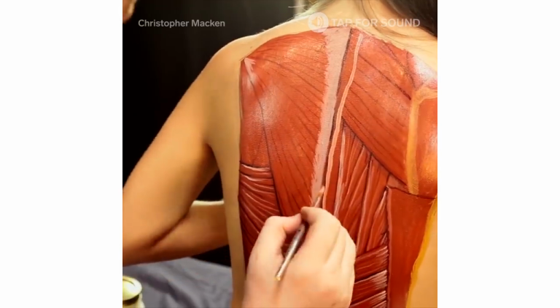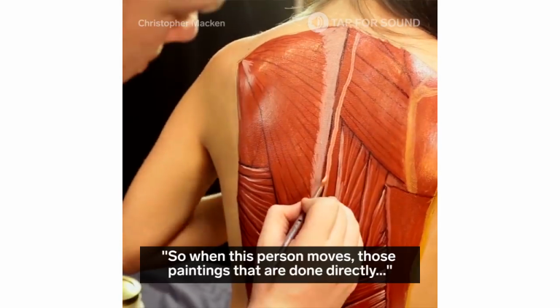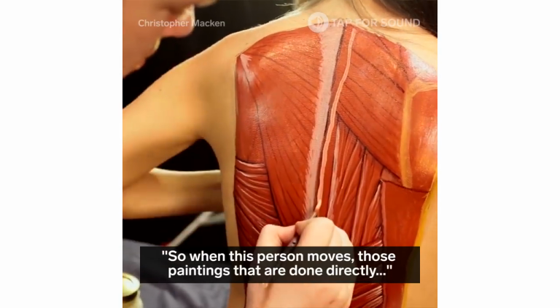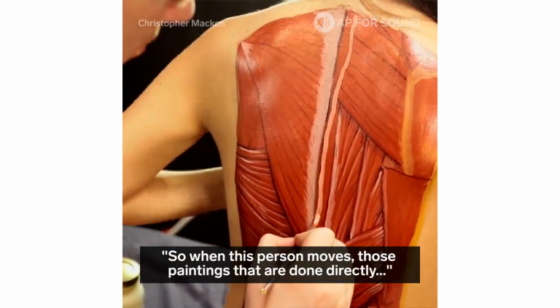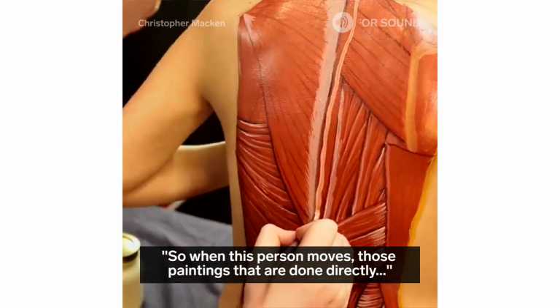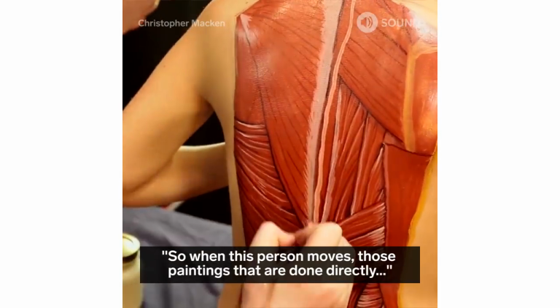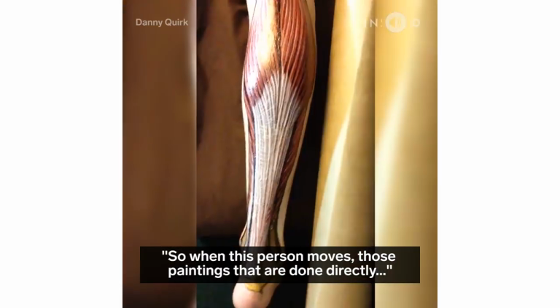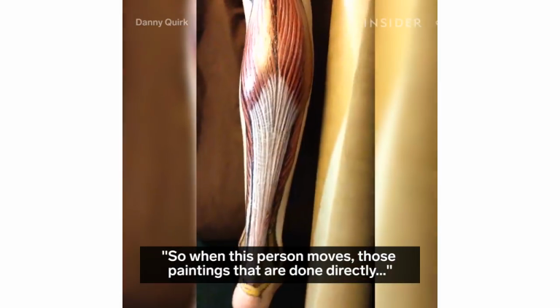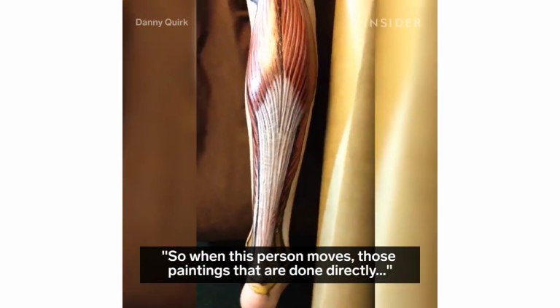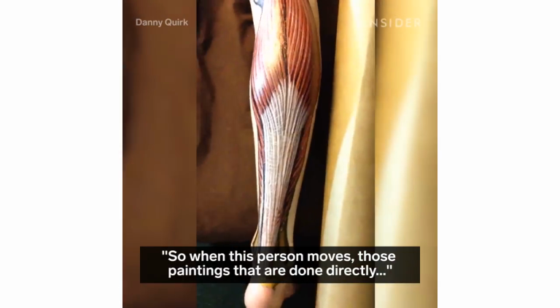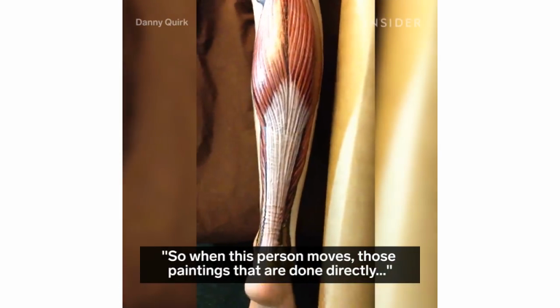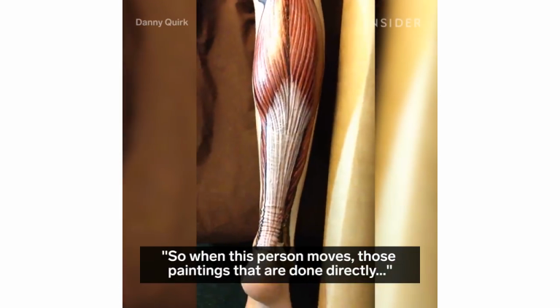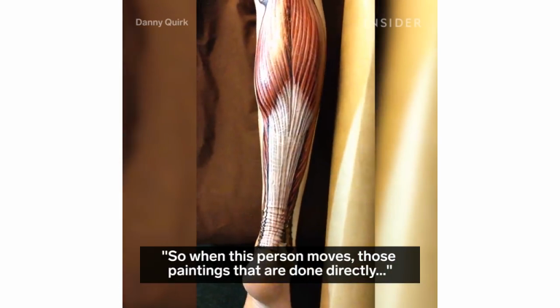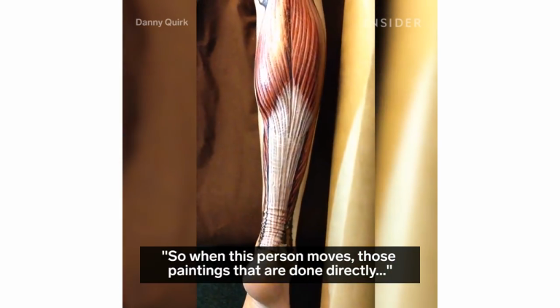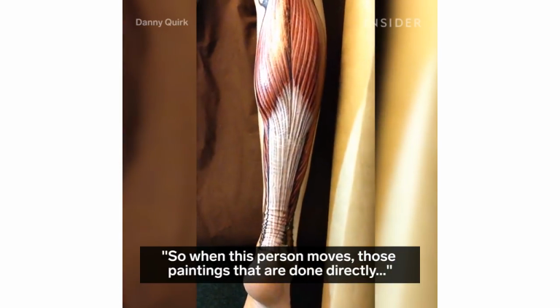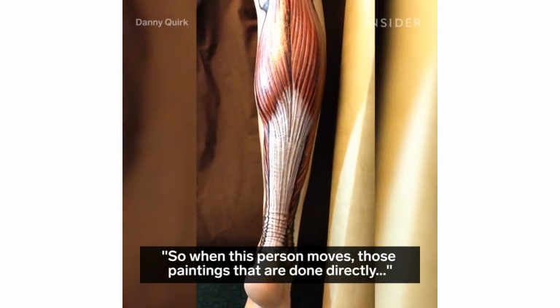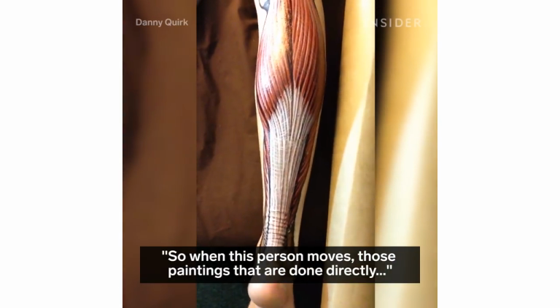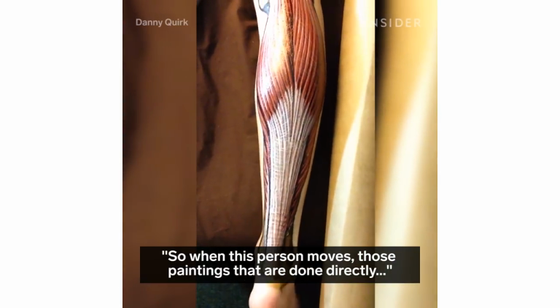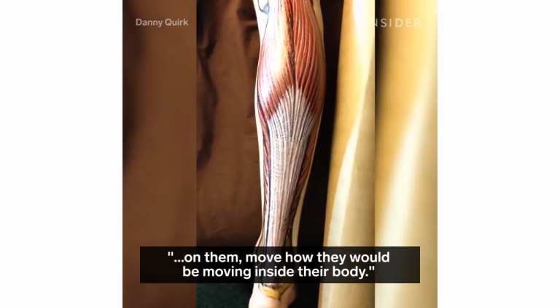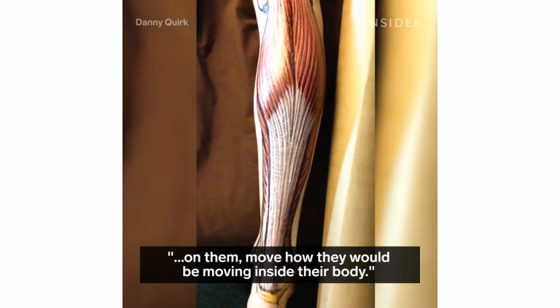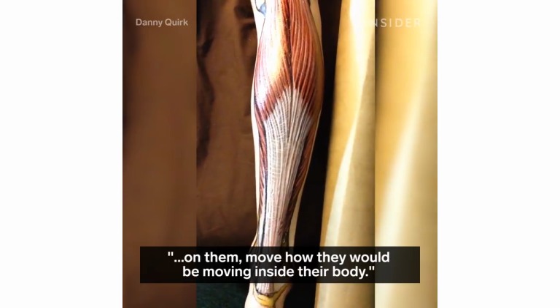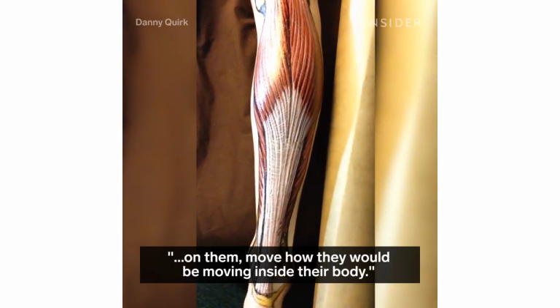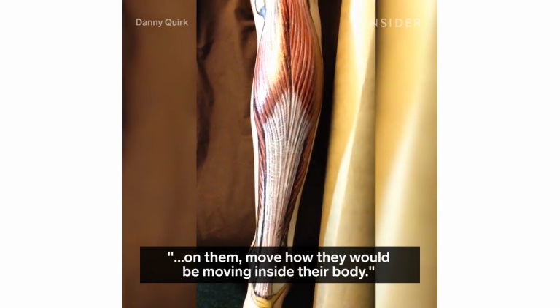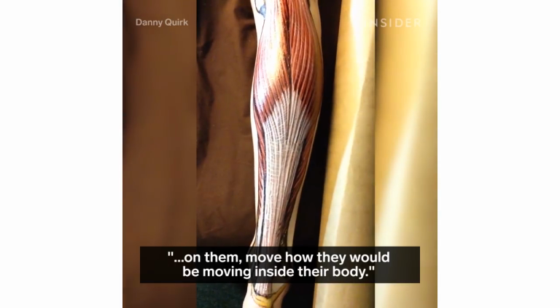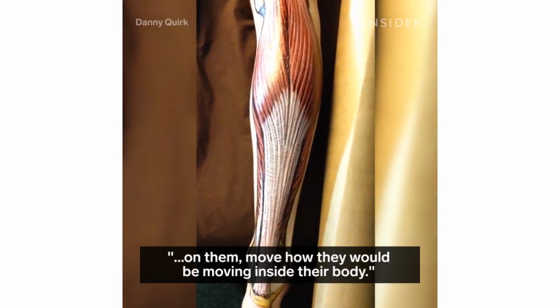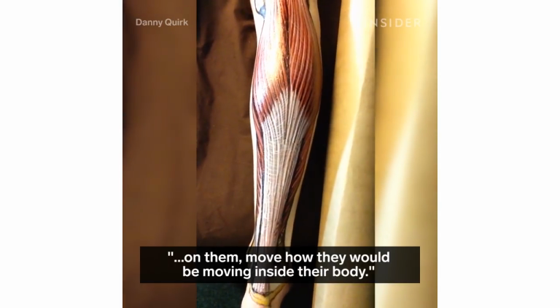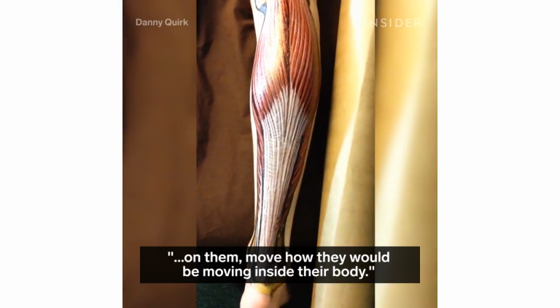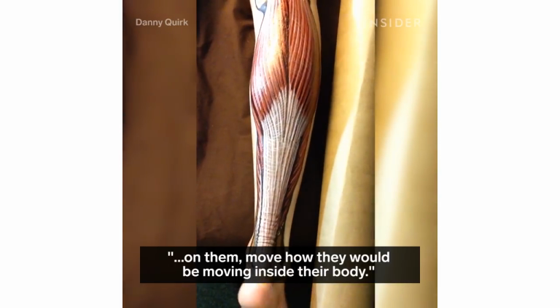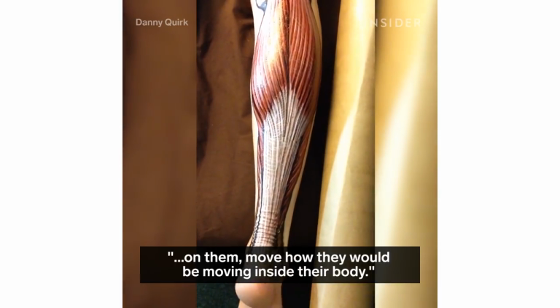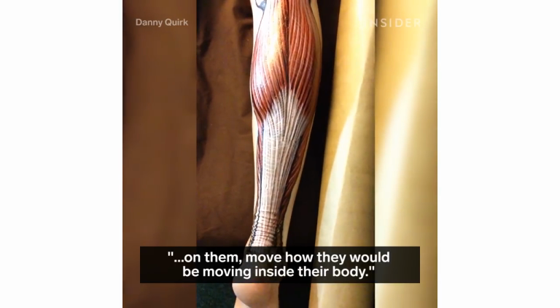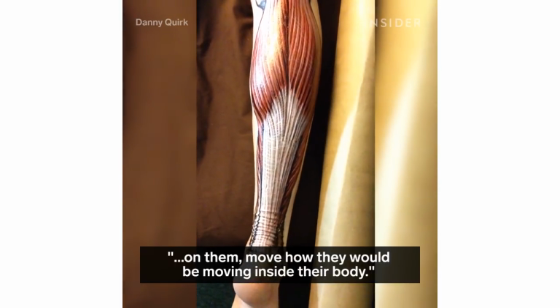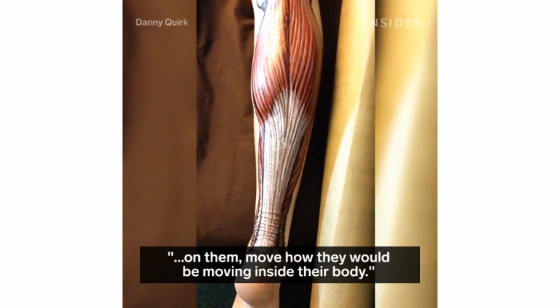So when this person moves, those paintings that are done directly on them move how they would be moving inside of their body.